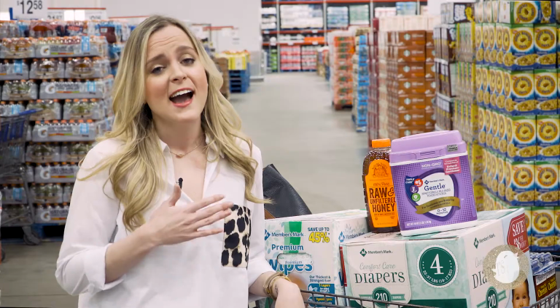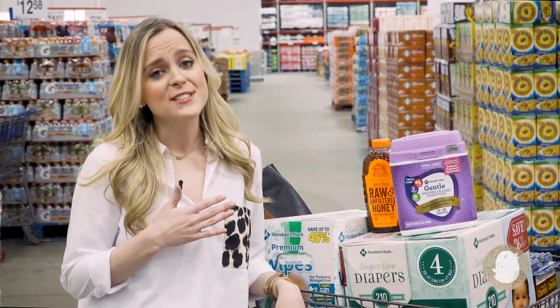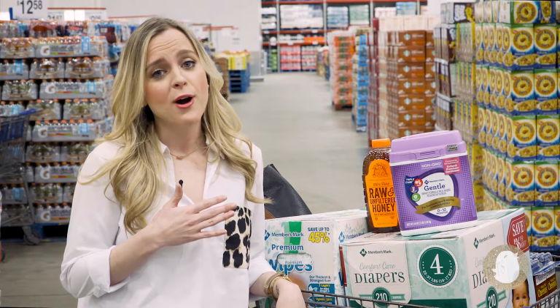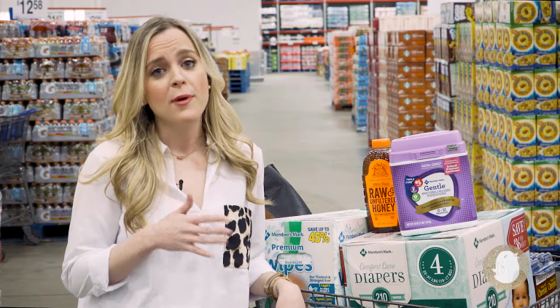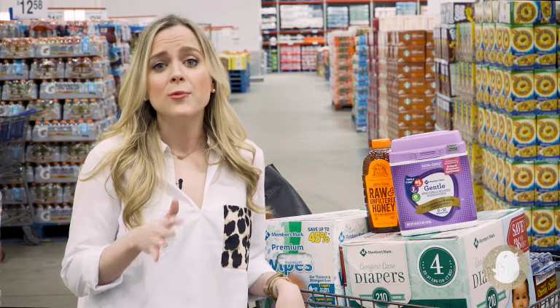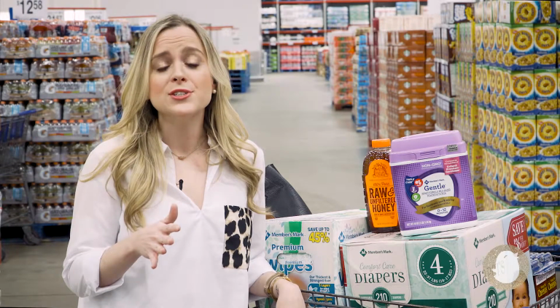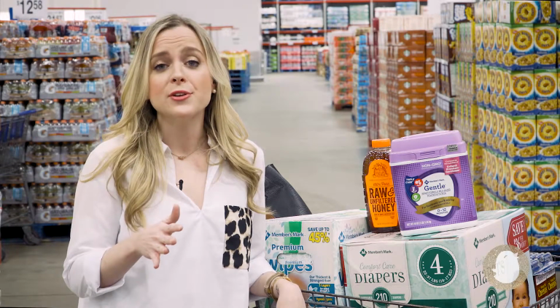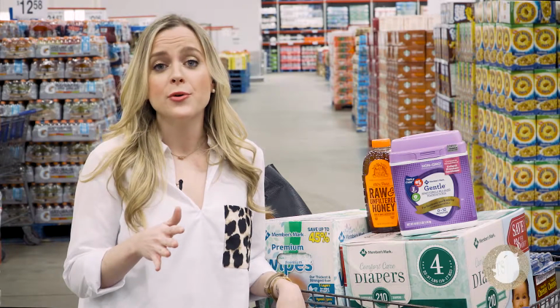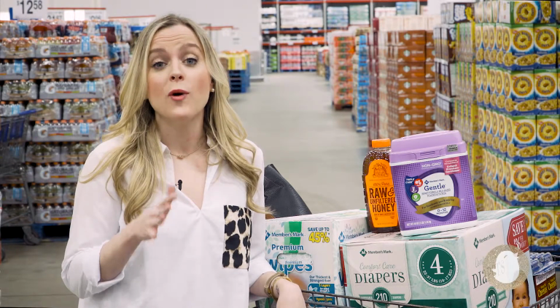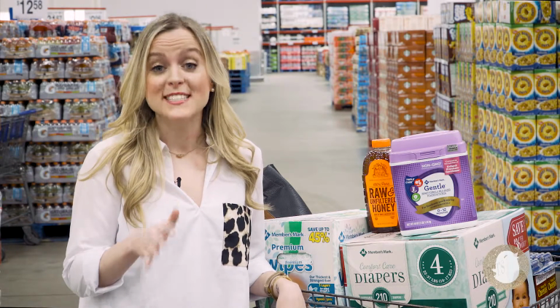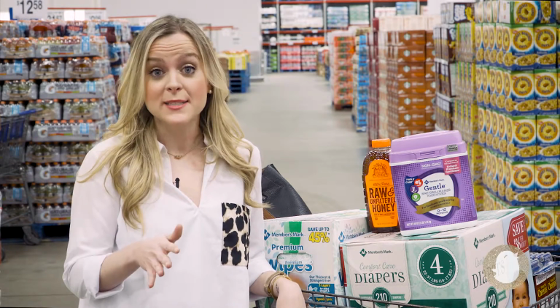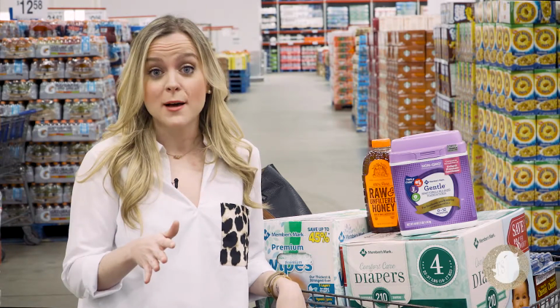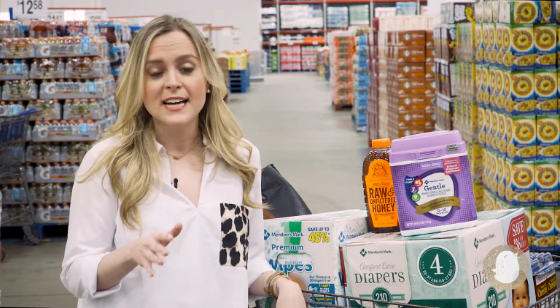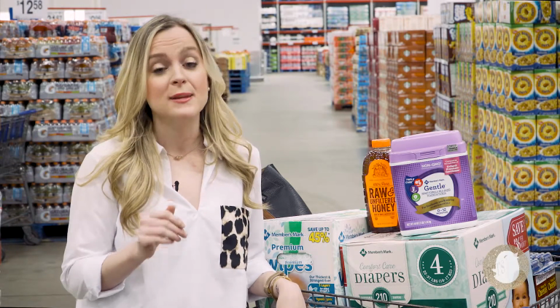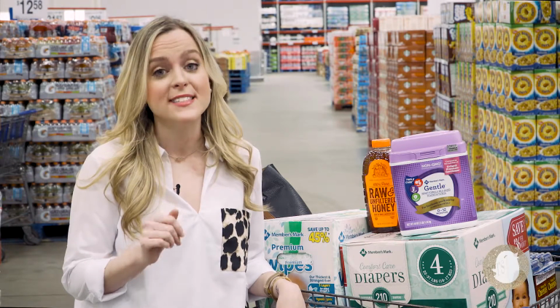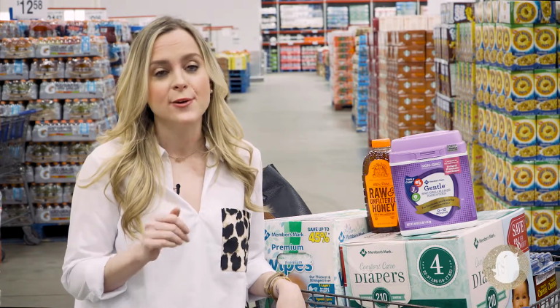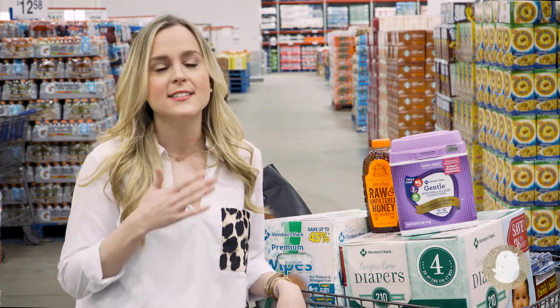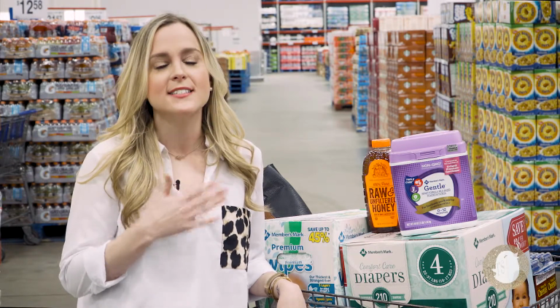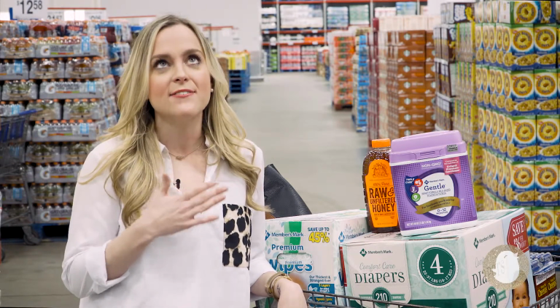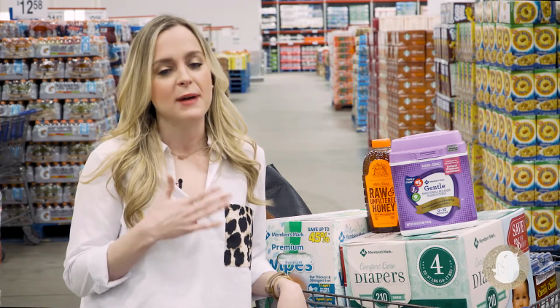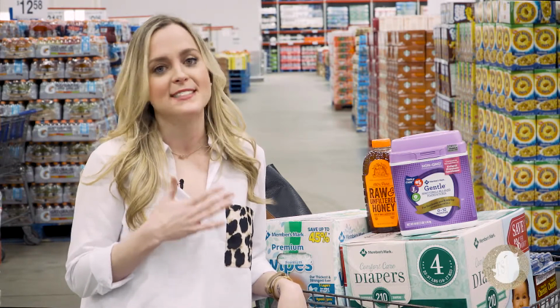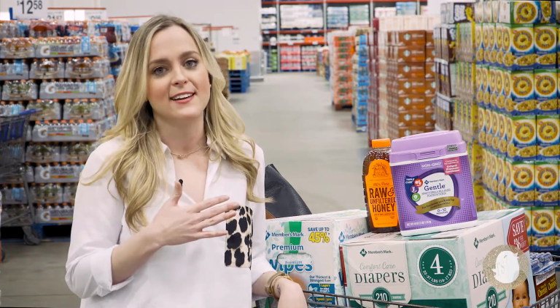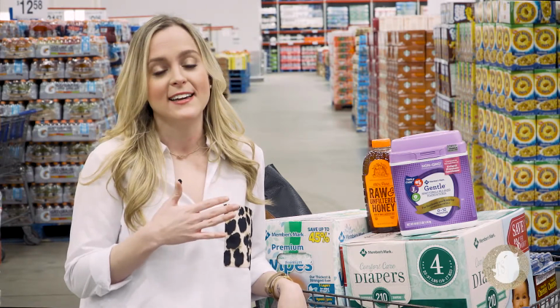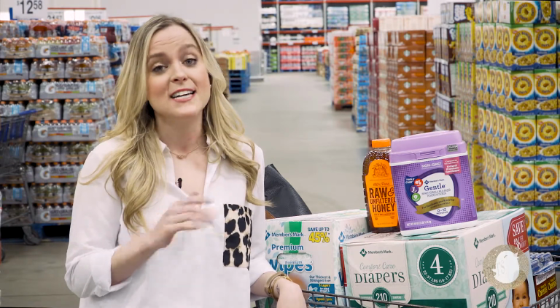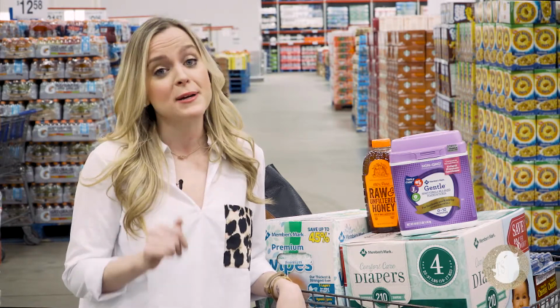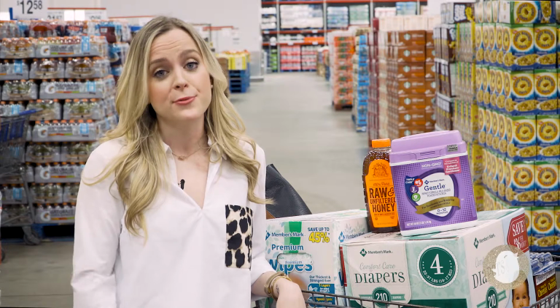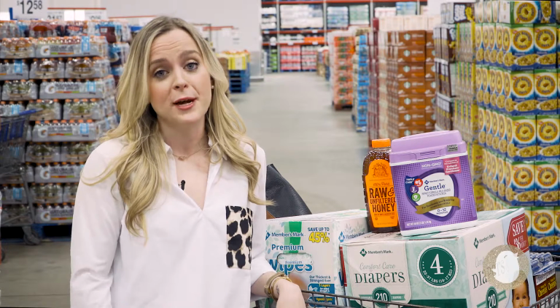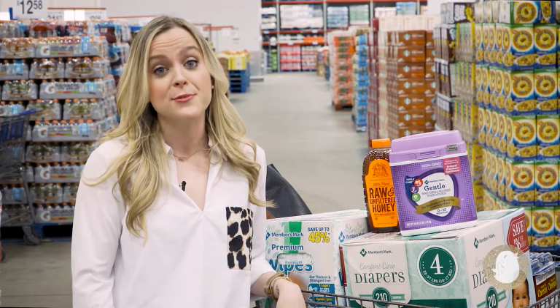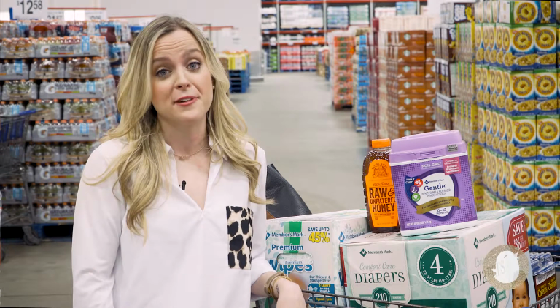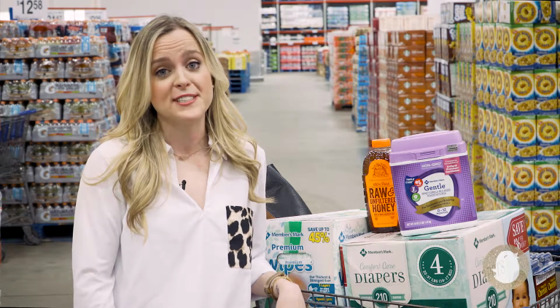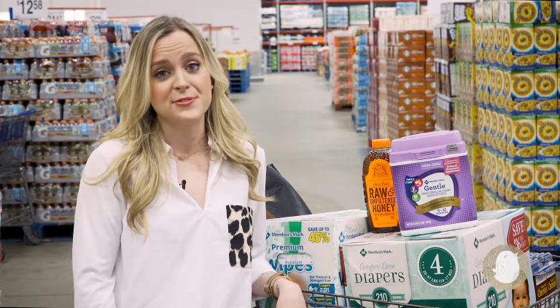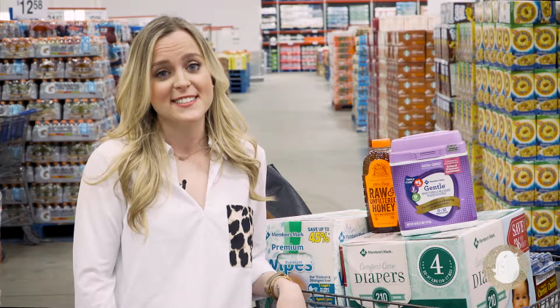As a mom, I want to share with you why Sam's Club has been the secret to saving my sanity, especially when it comes to our family to-do list.